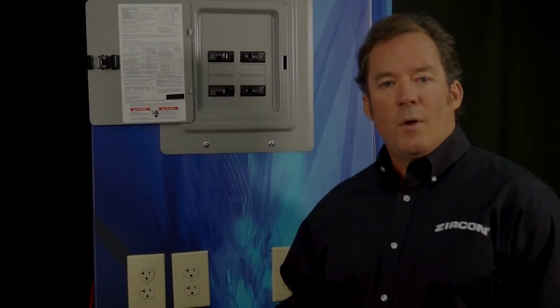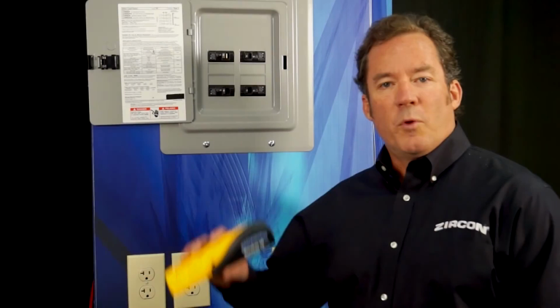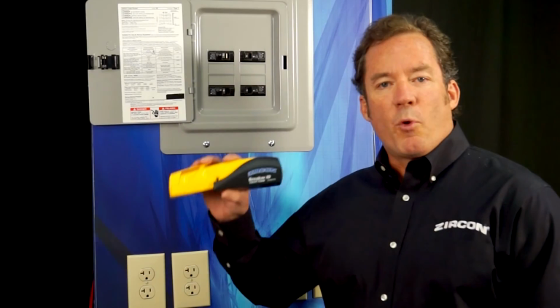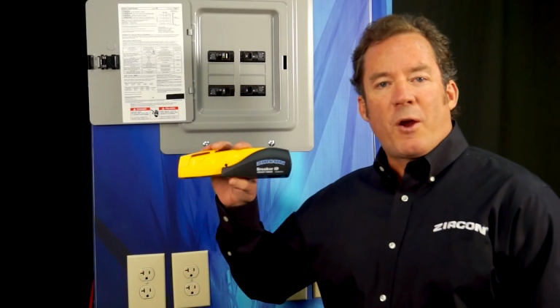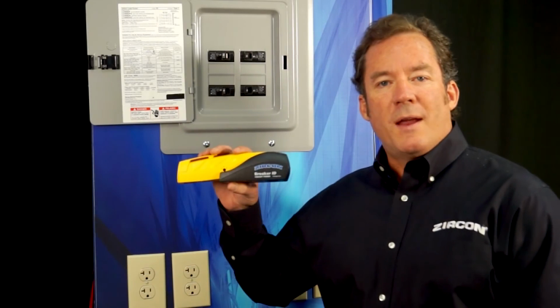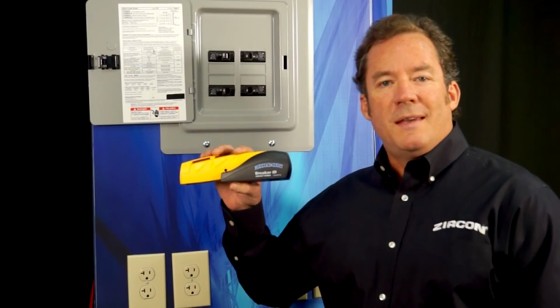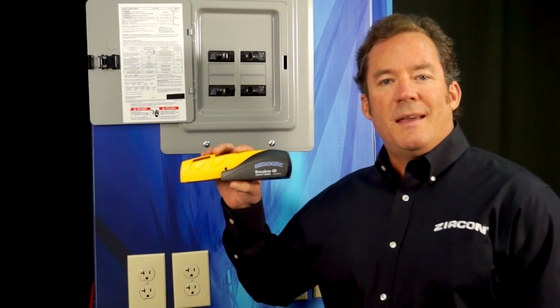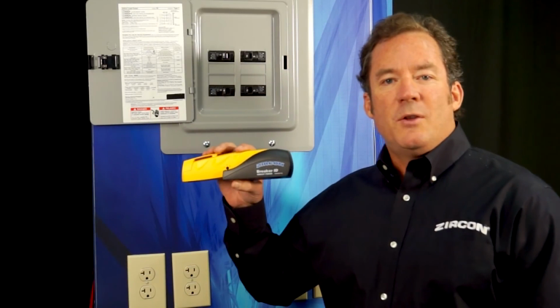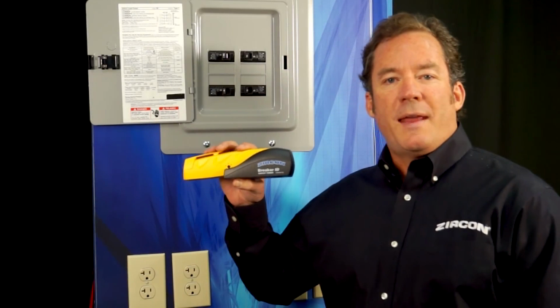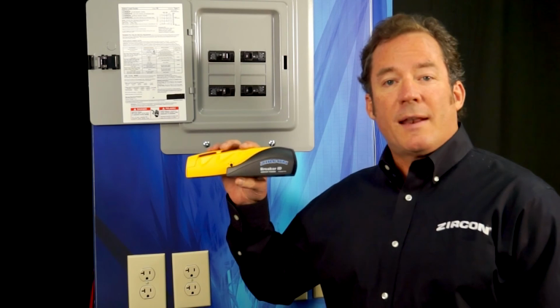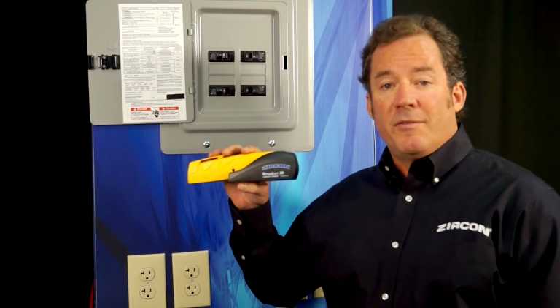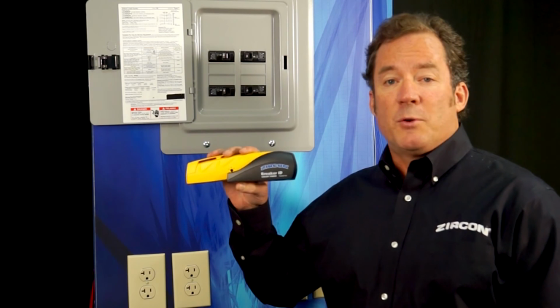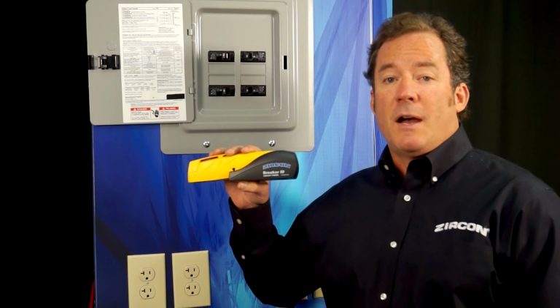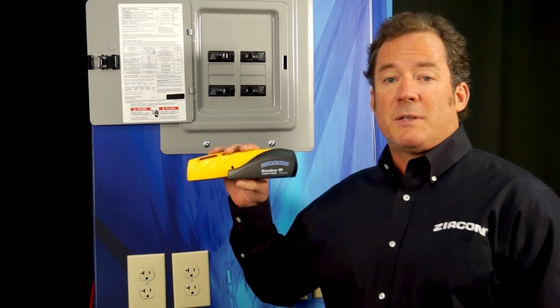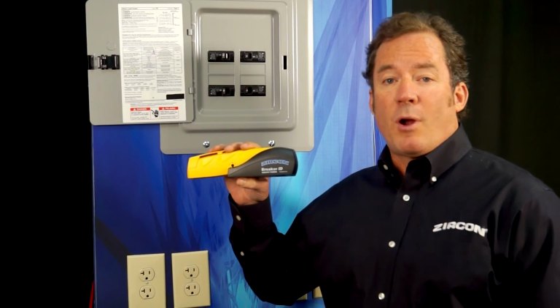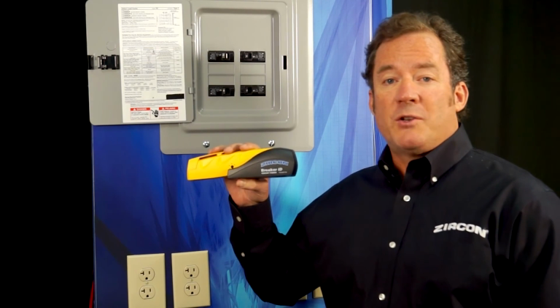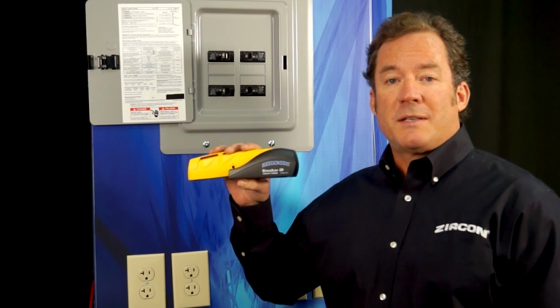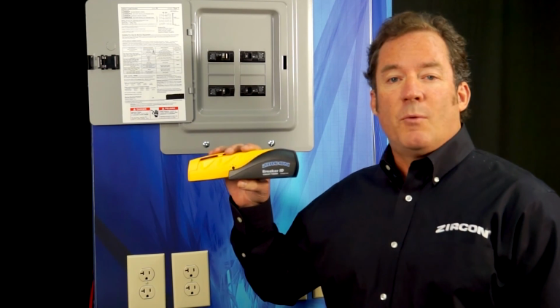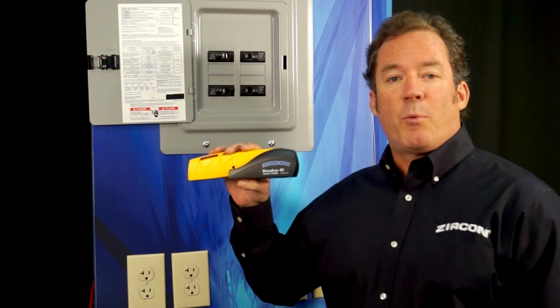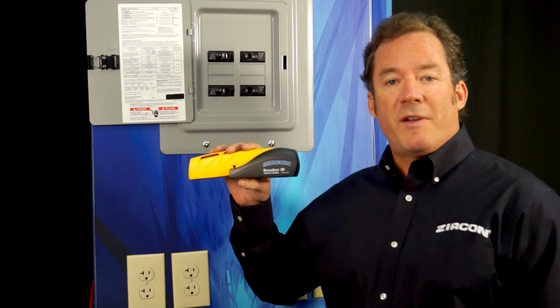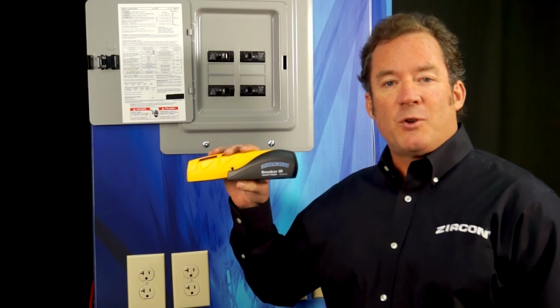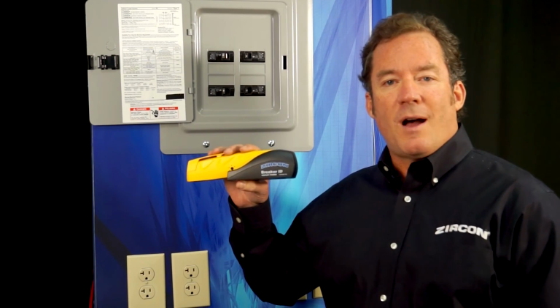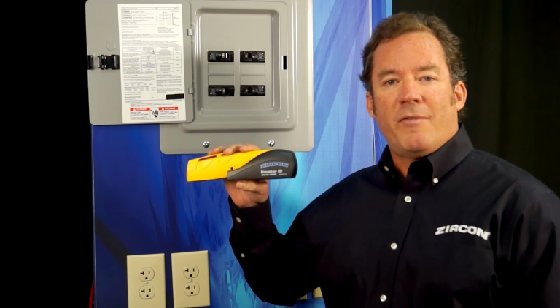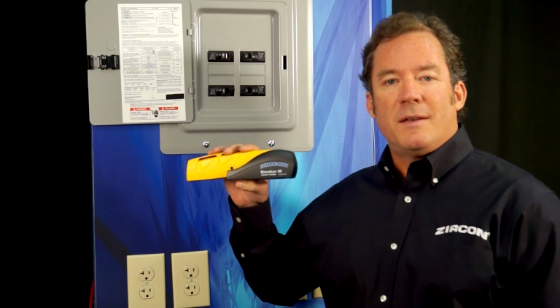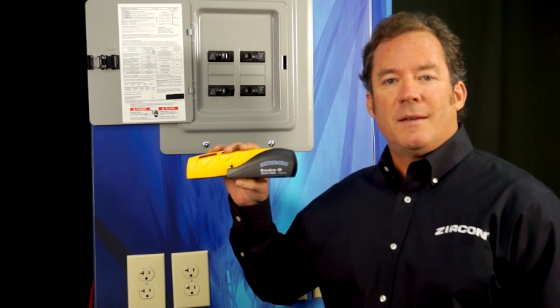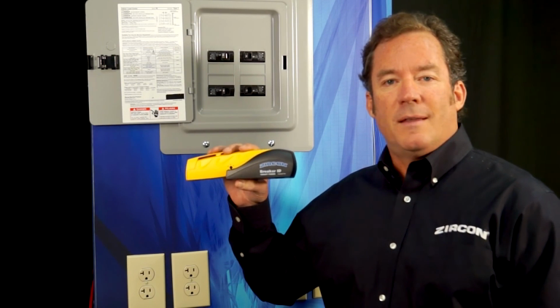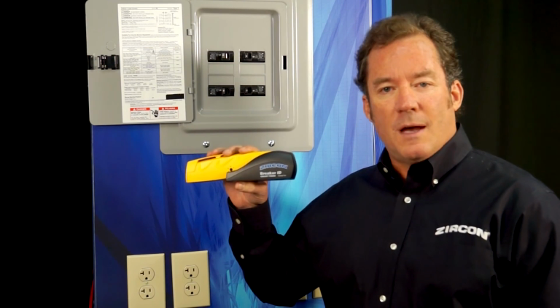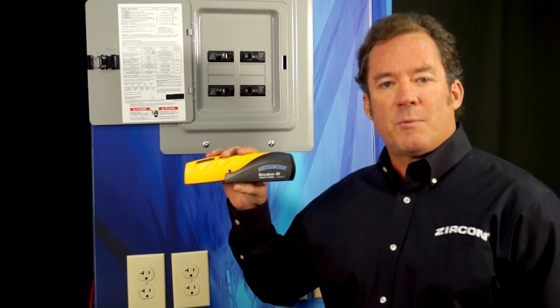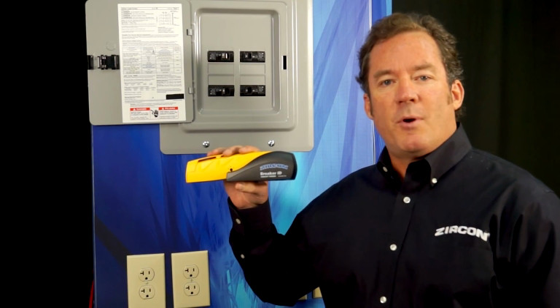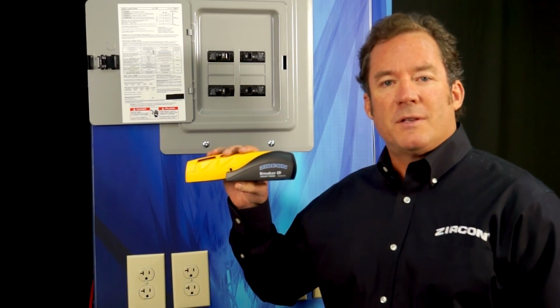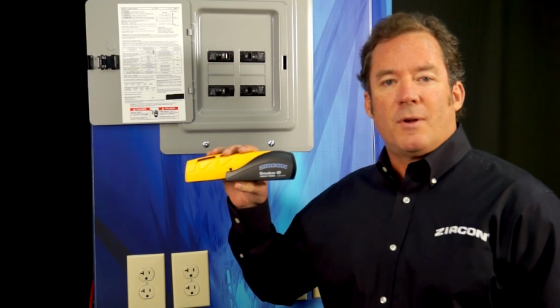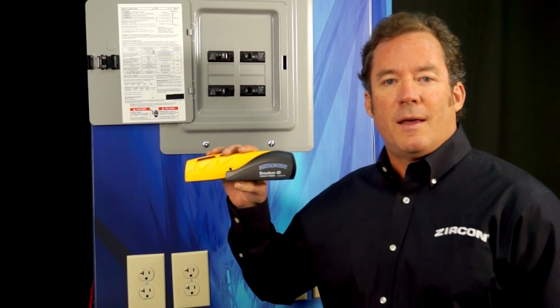With the Breaker ID, you can handle even your toughest projects with professional confidence that comes from running a Zircon.